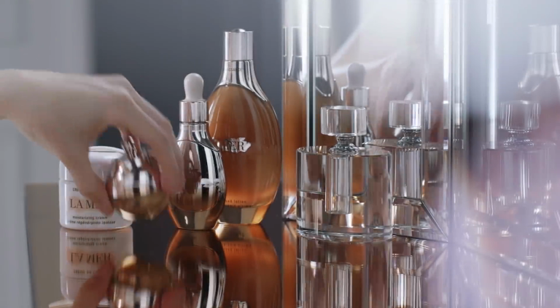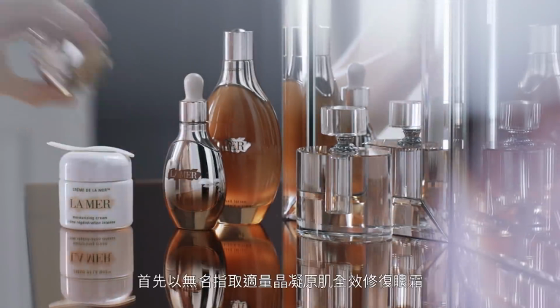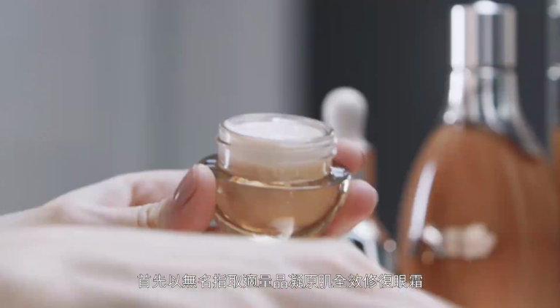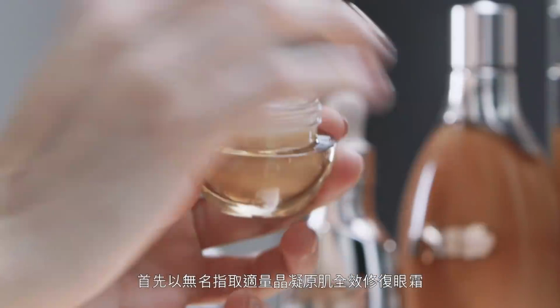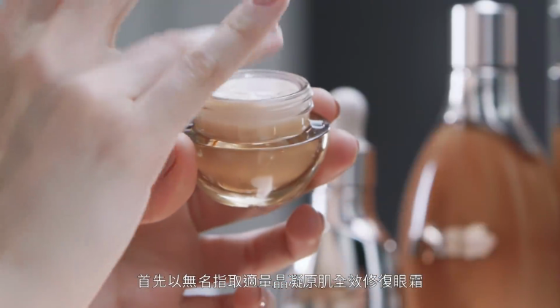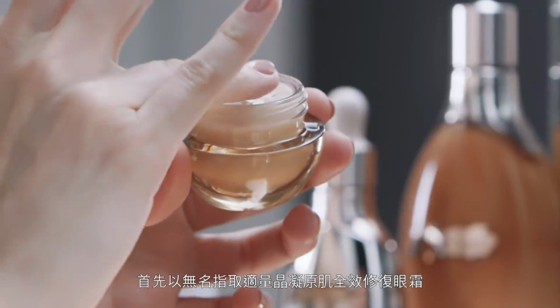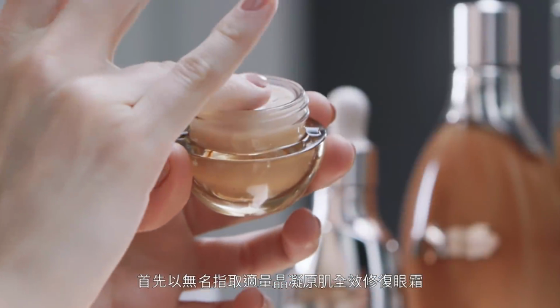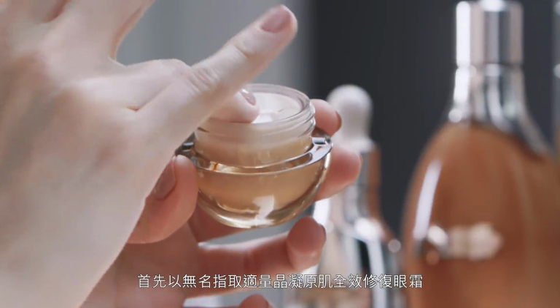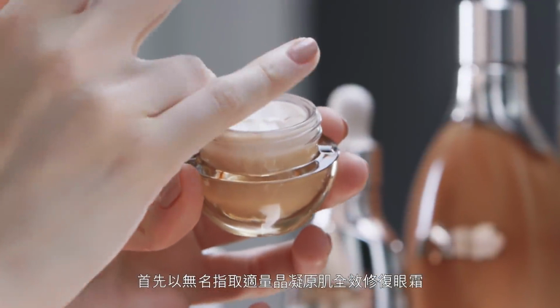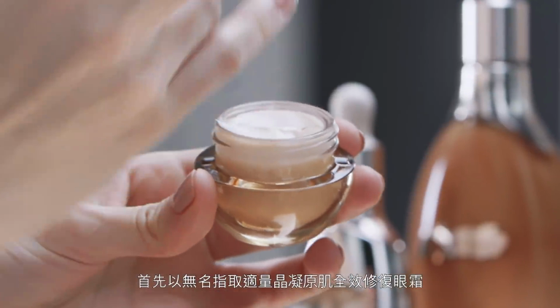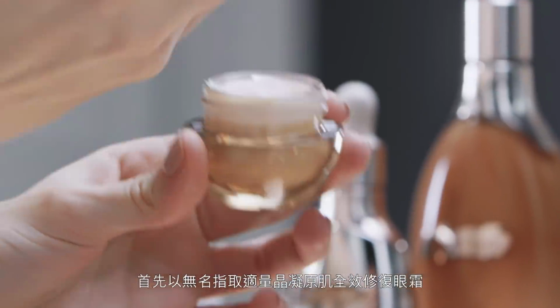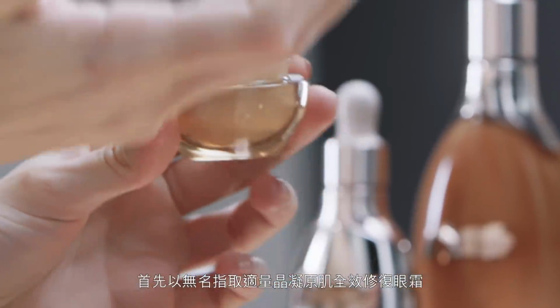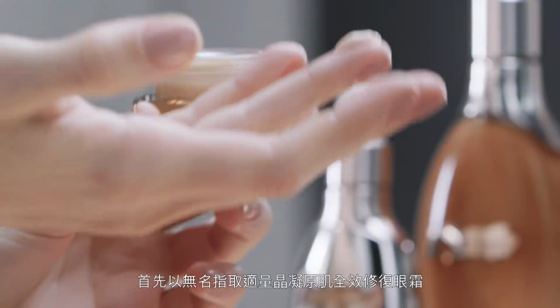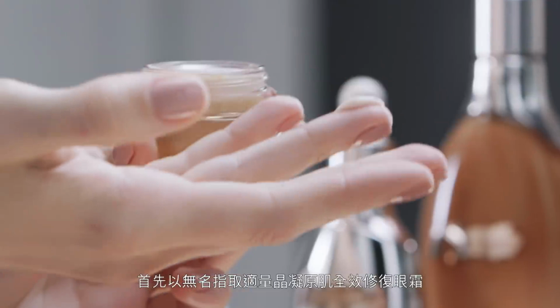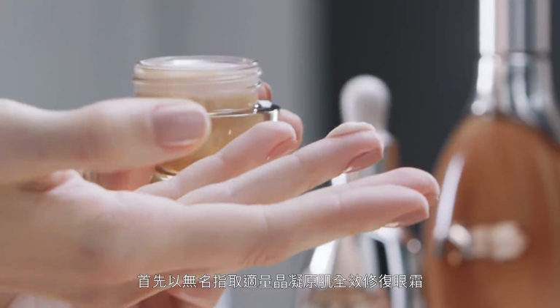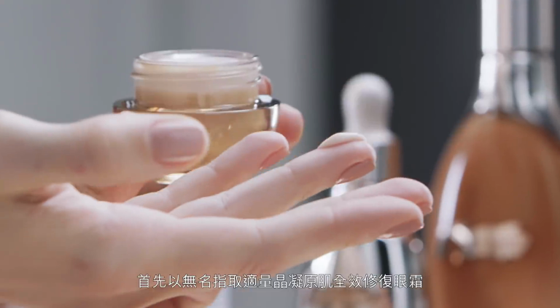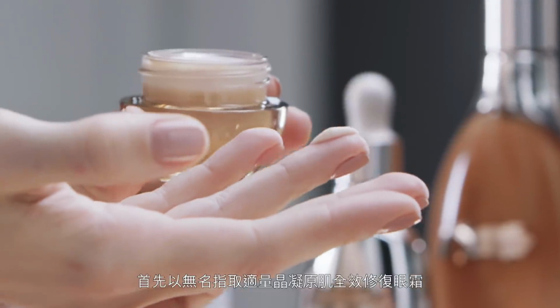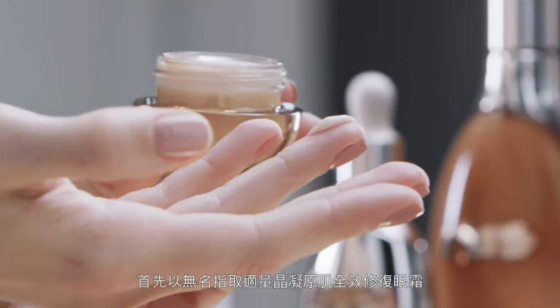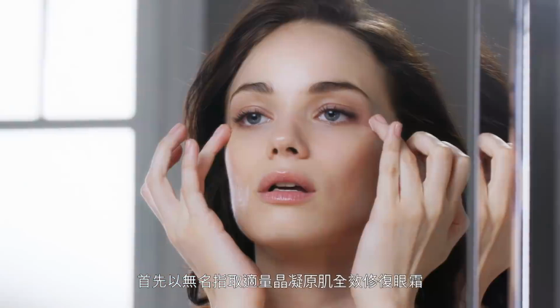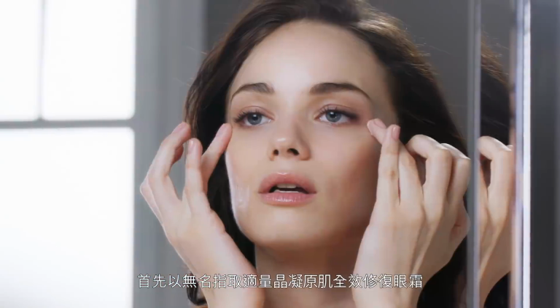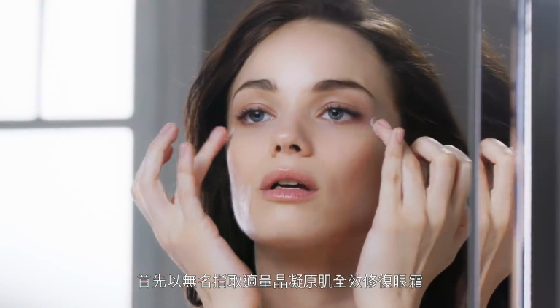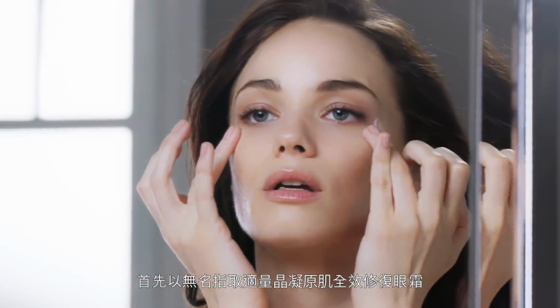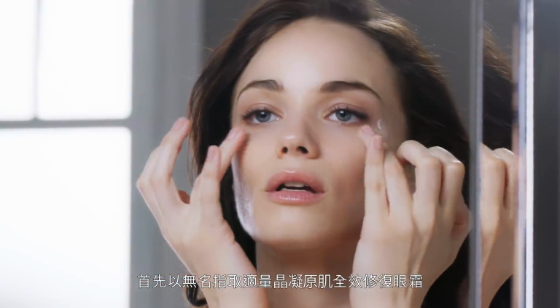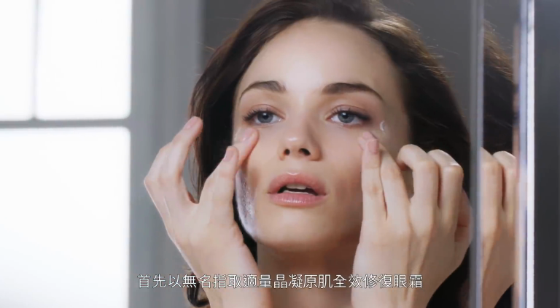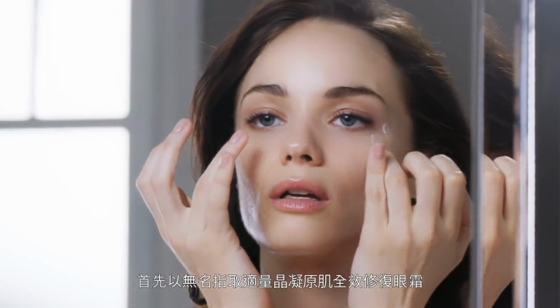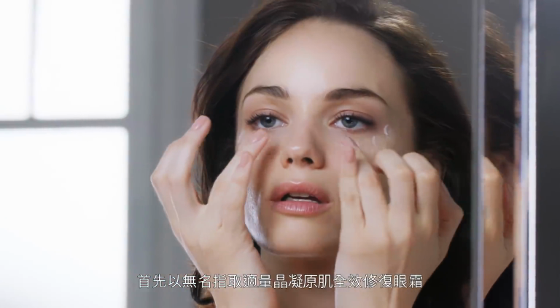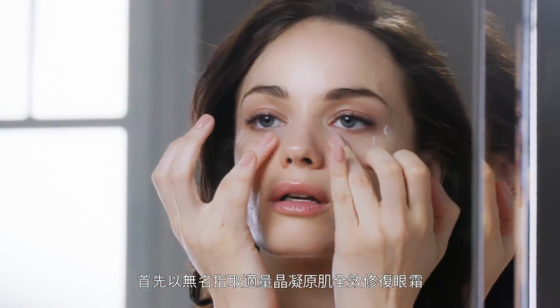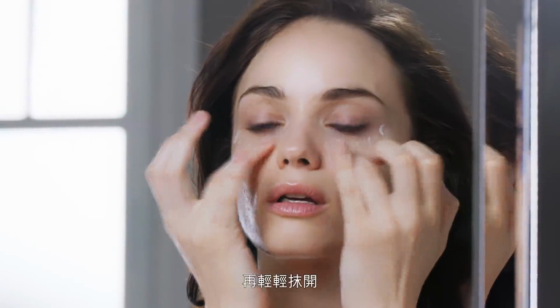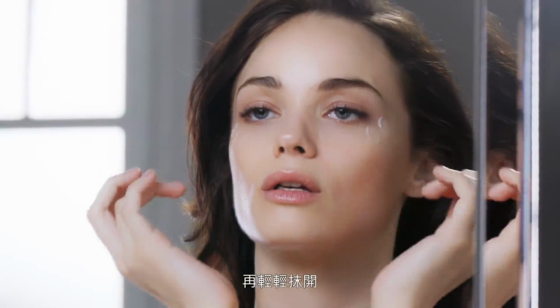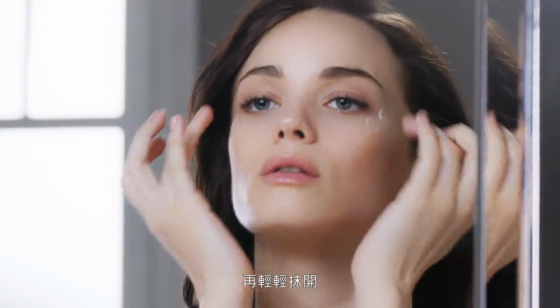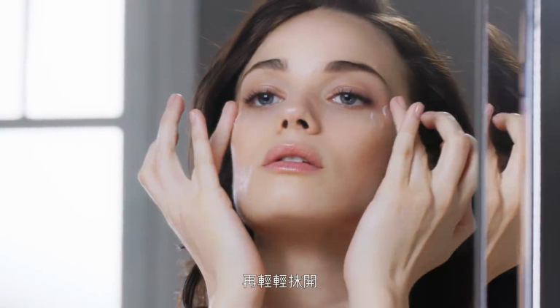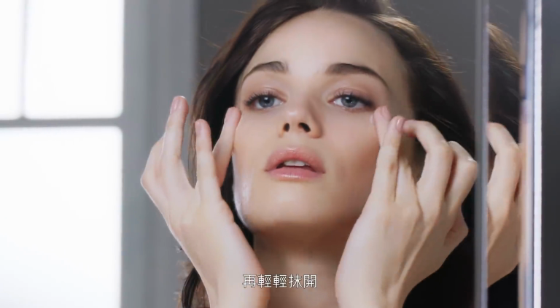With the Genaissance de la Mer Eye and Expression Cream, I take just a touch with my ring finger and smooth on.